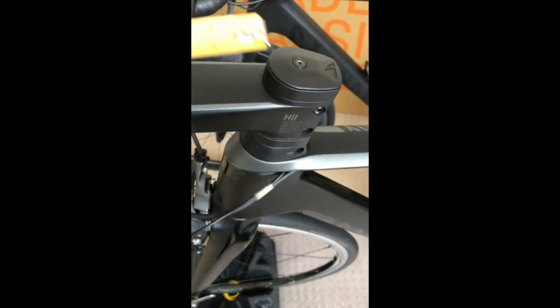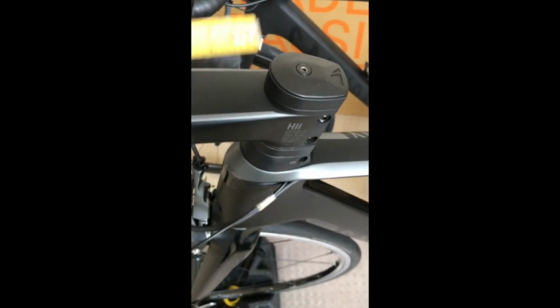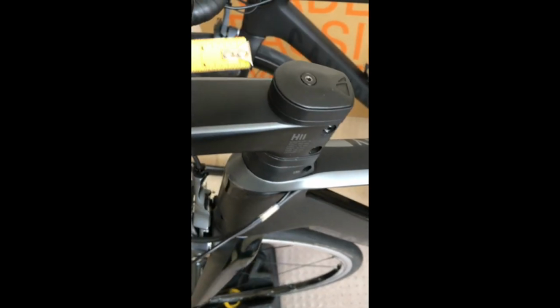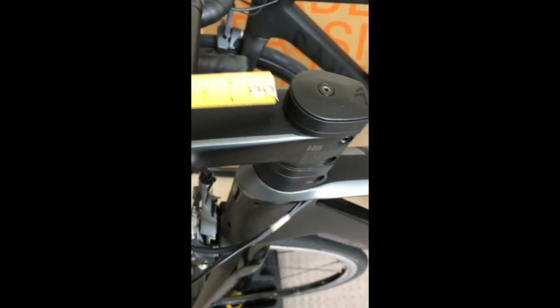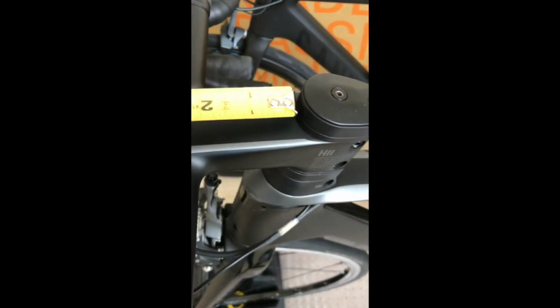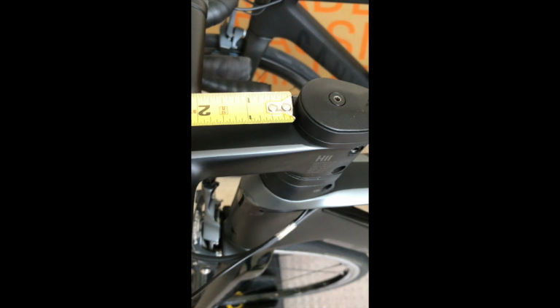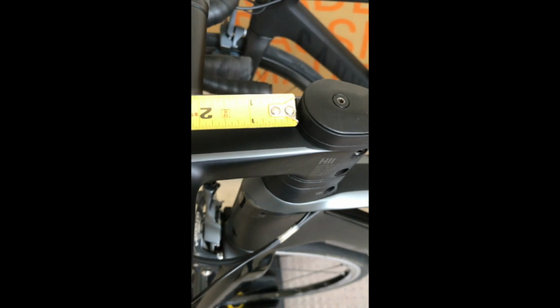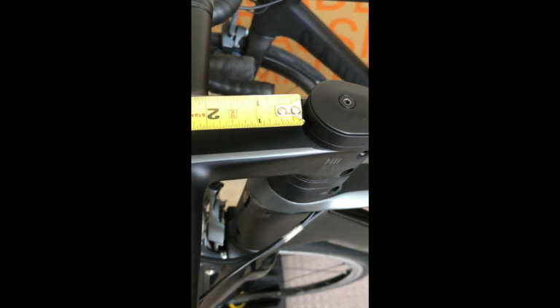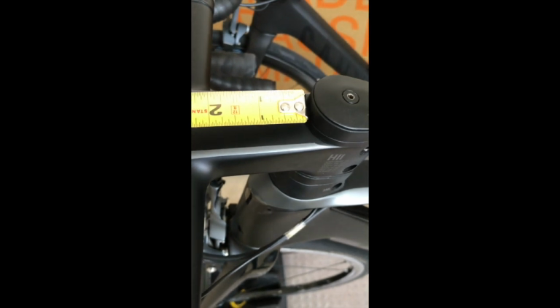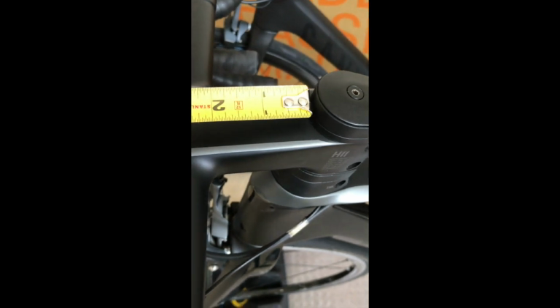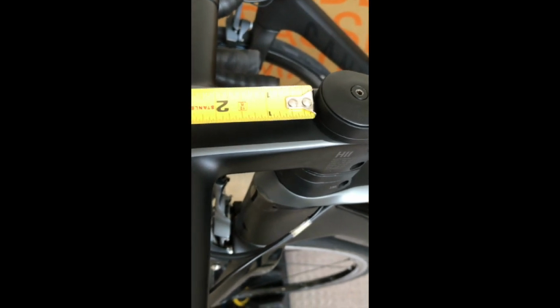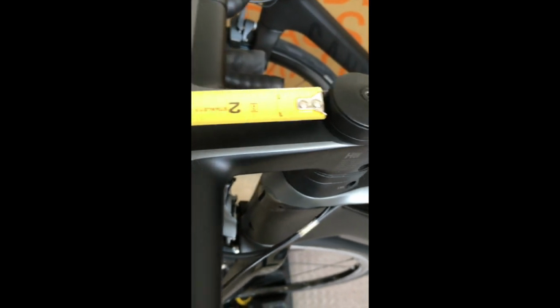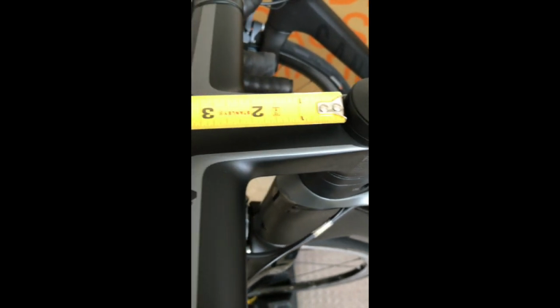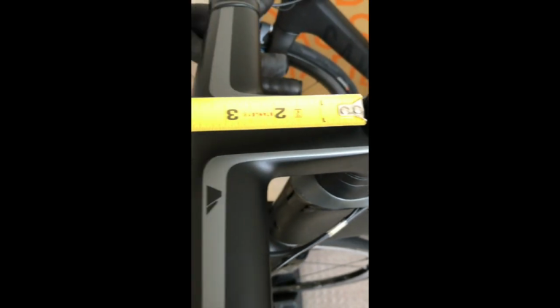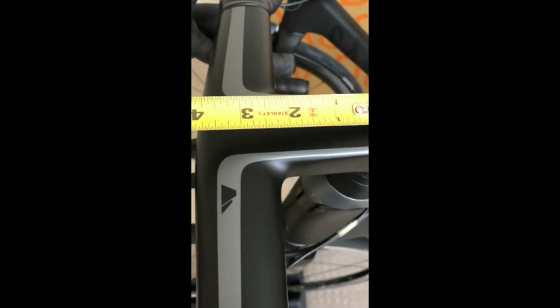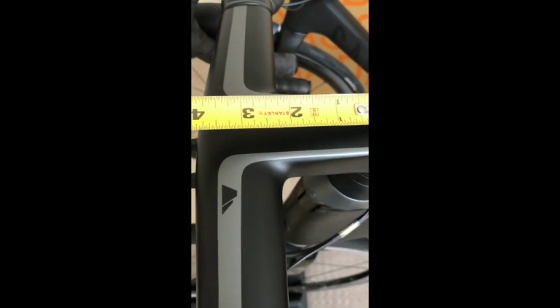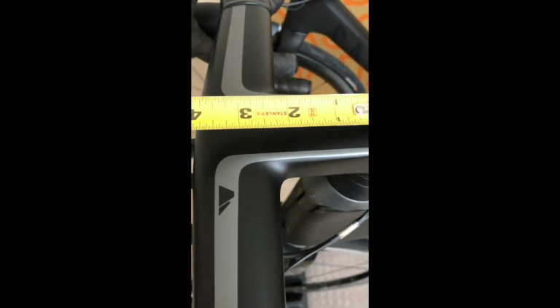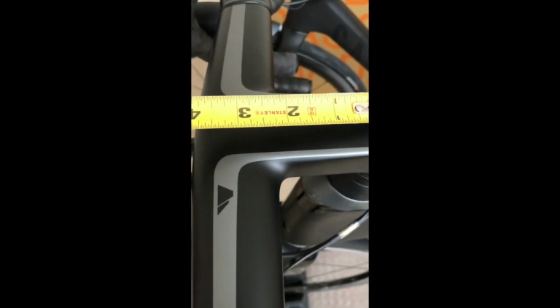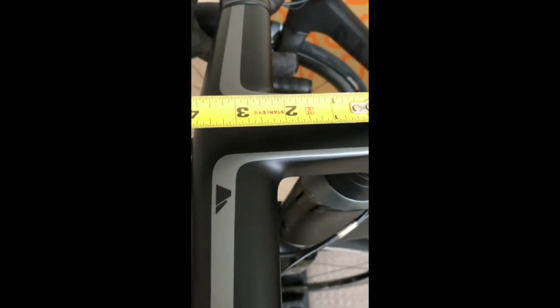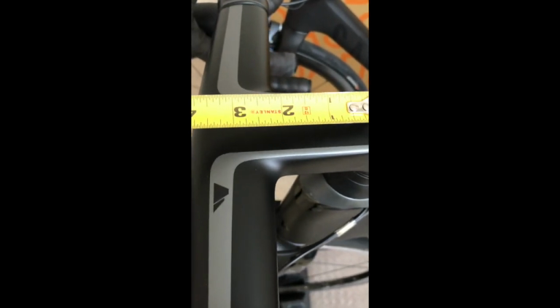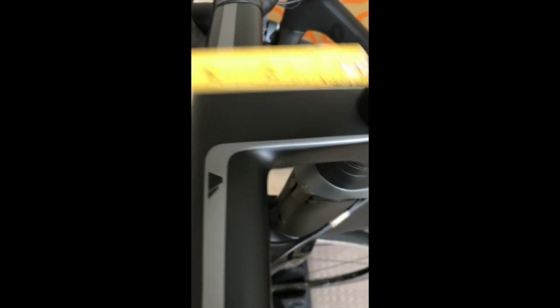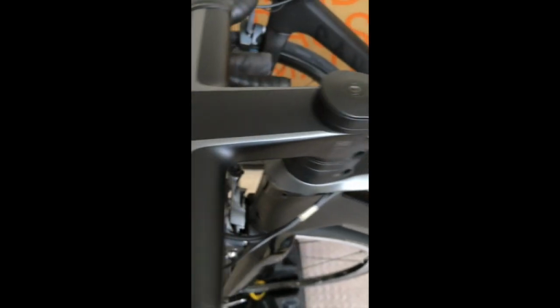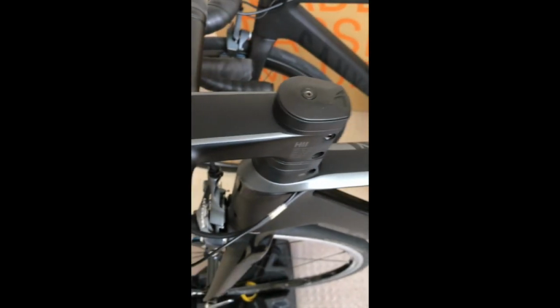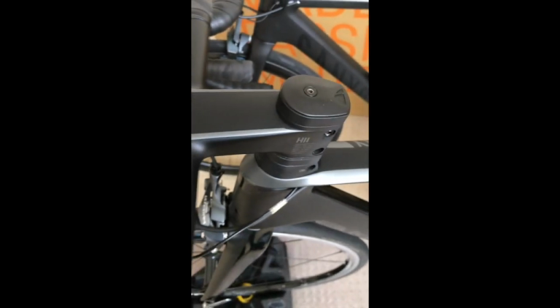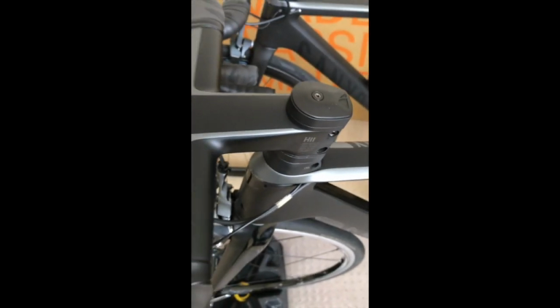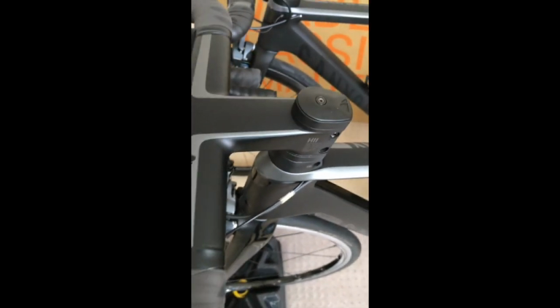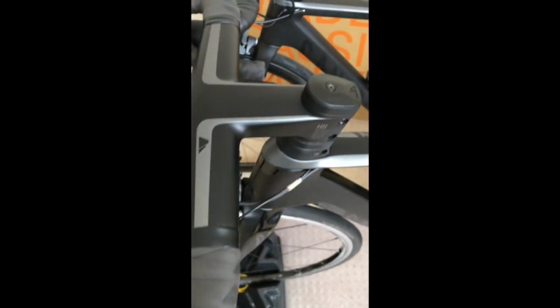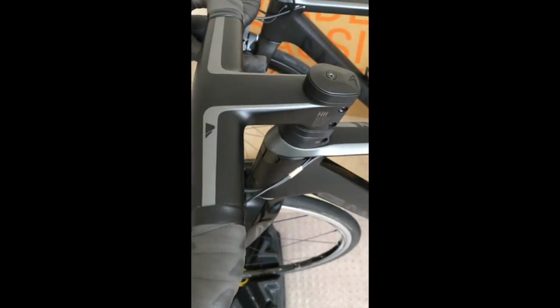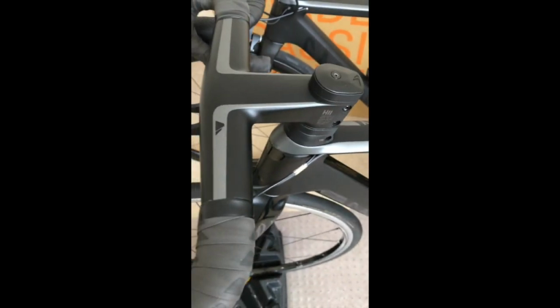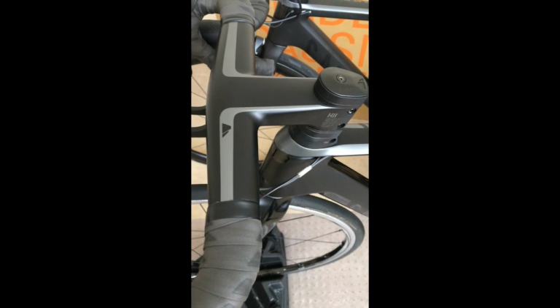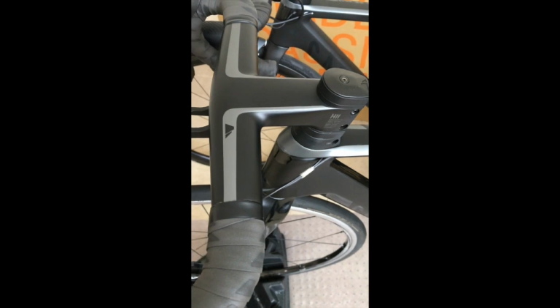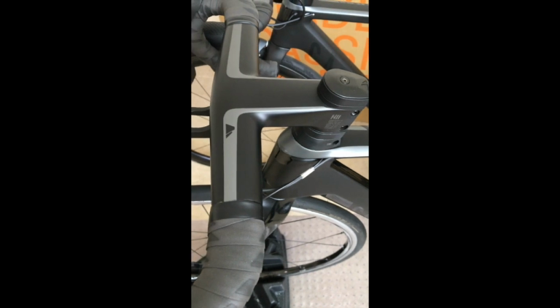I think the stem is being measured from the front of the steerer tube to the very back of the bars — that's the only way I can get 90 out of that measurement.